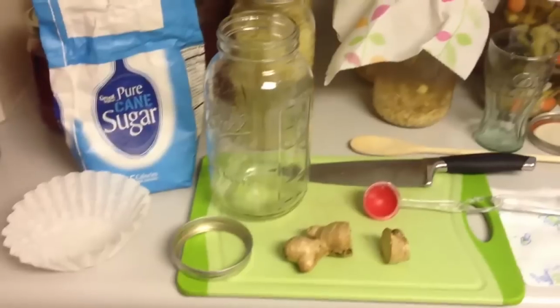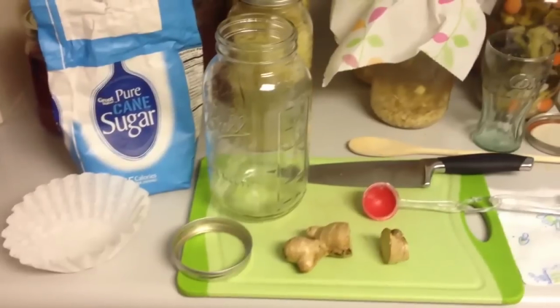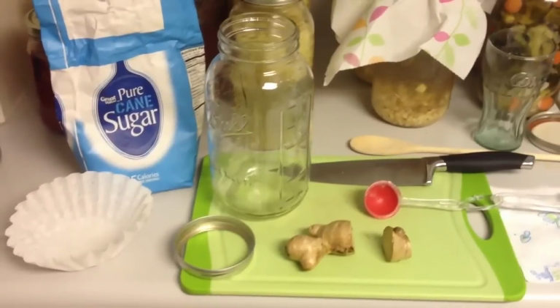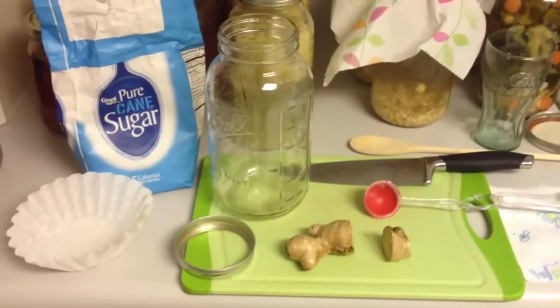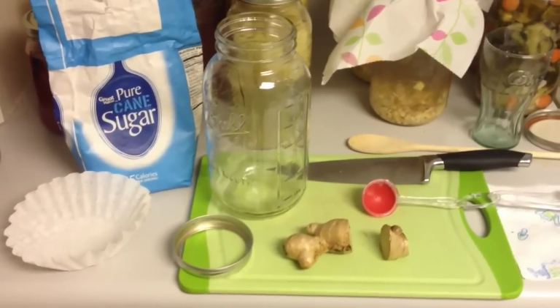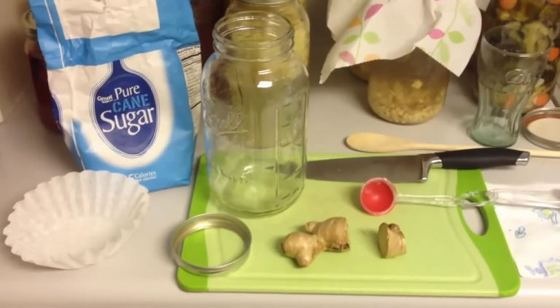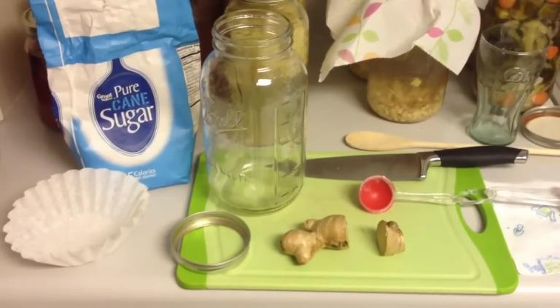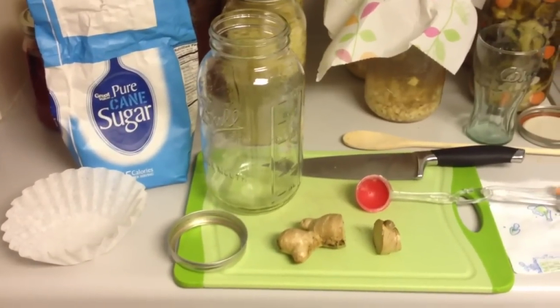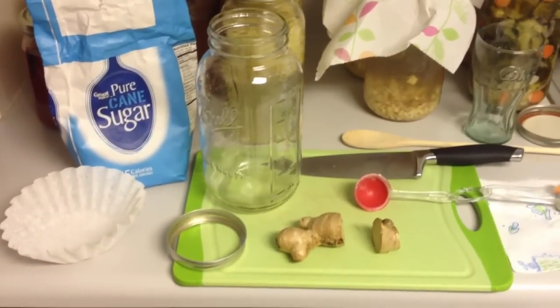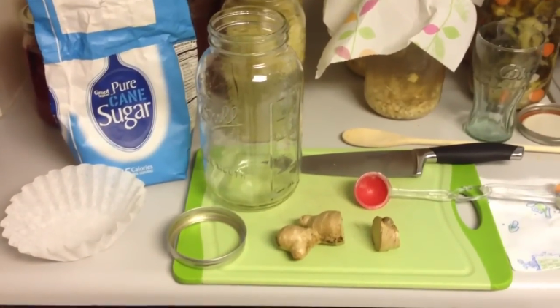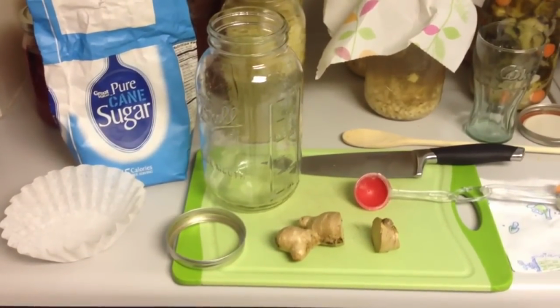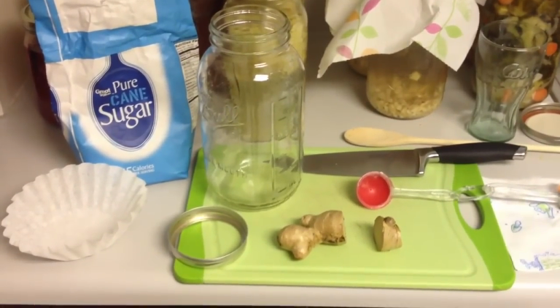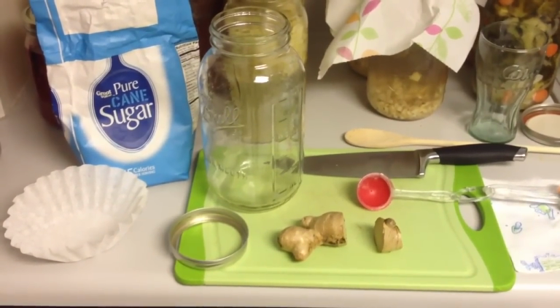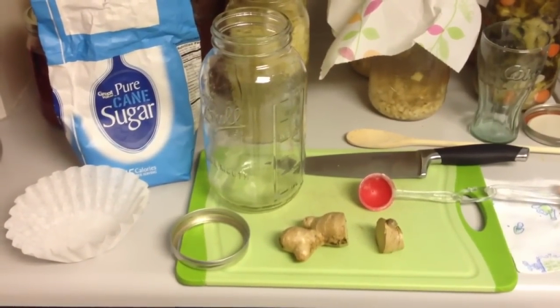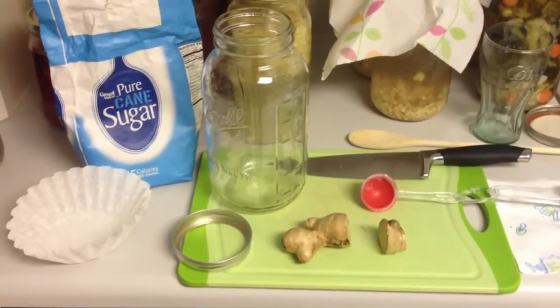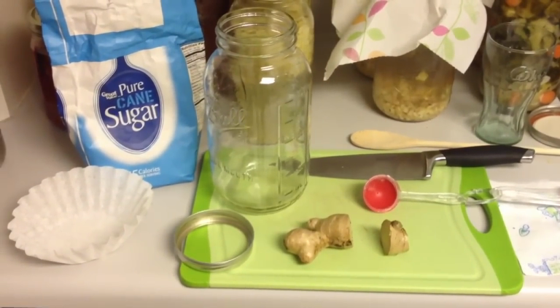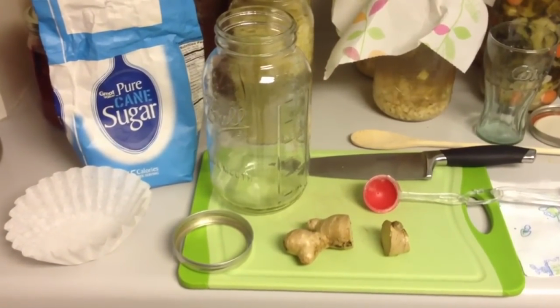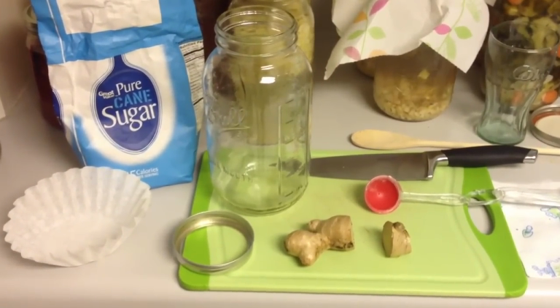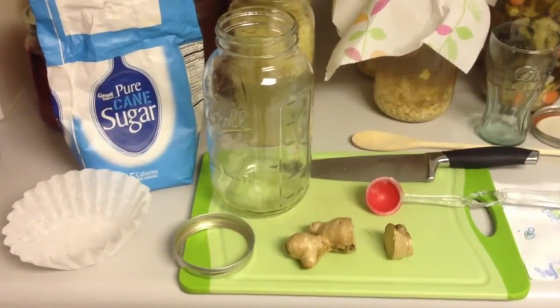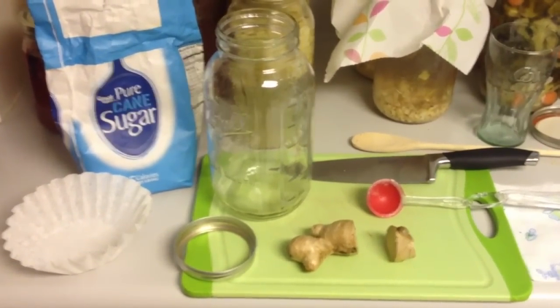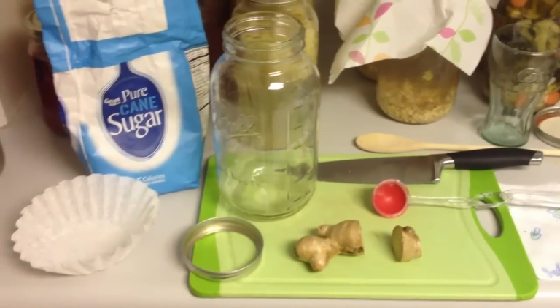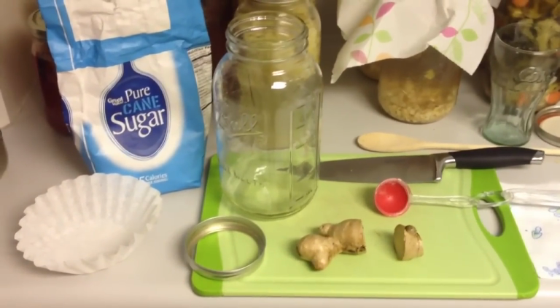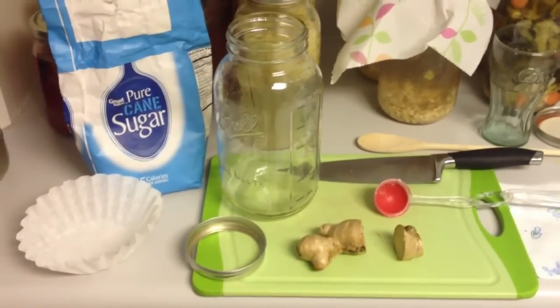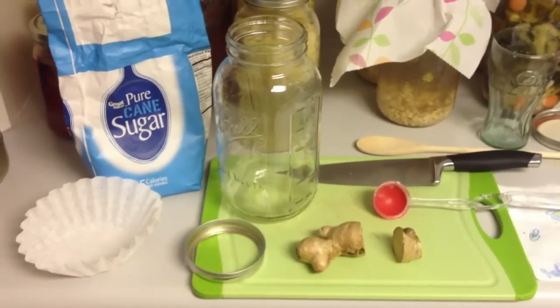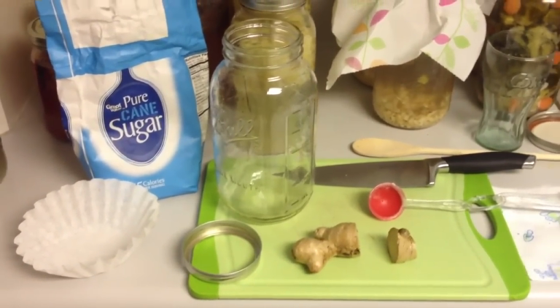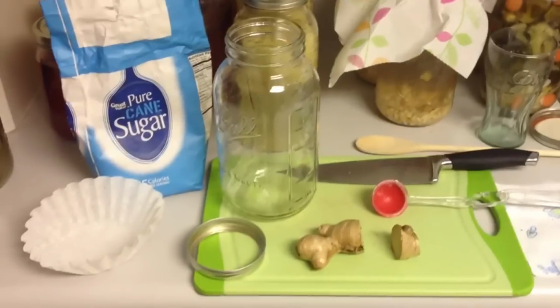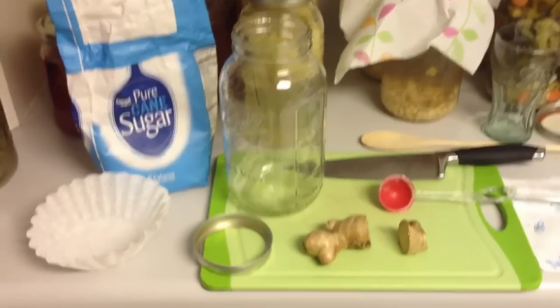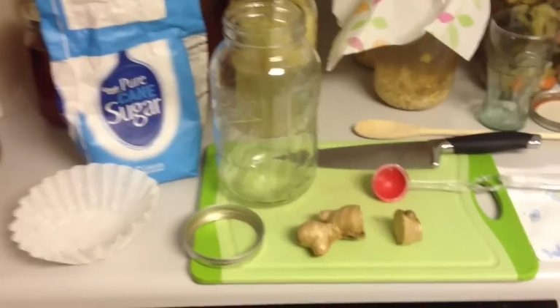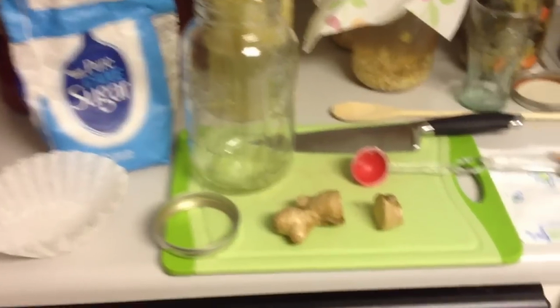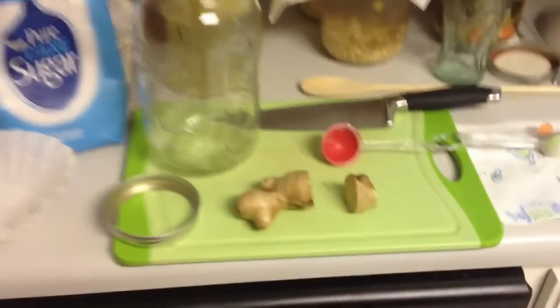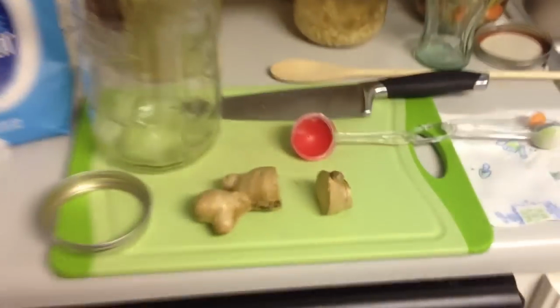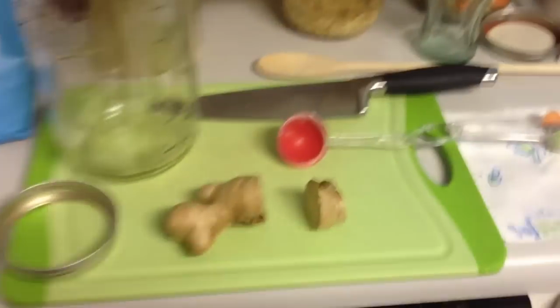Today I'm going to show you step by step how to make a ginger bug, and what you can do with the ginger bug after you make it.